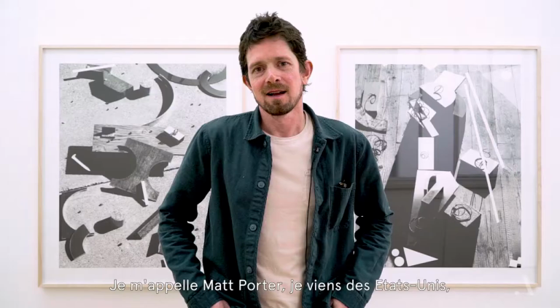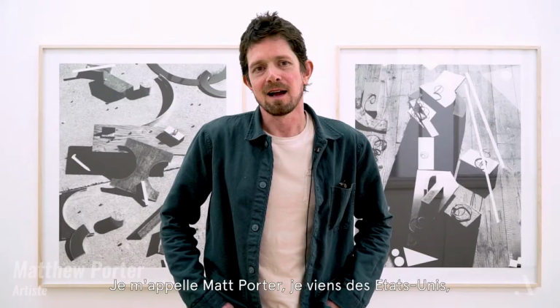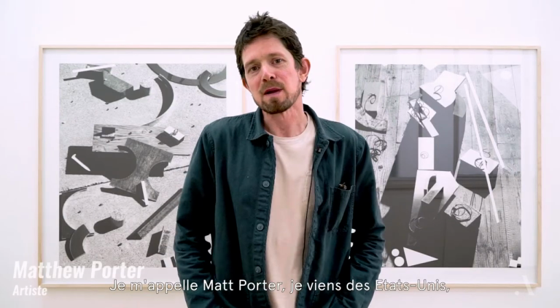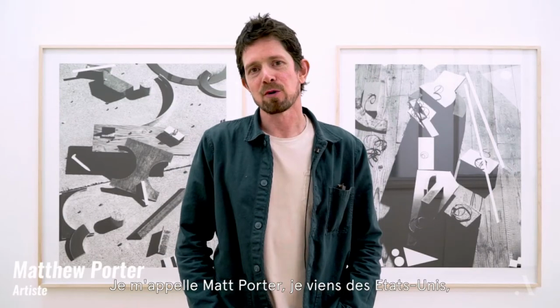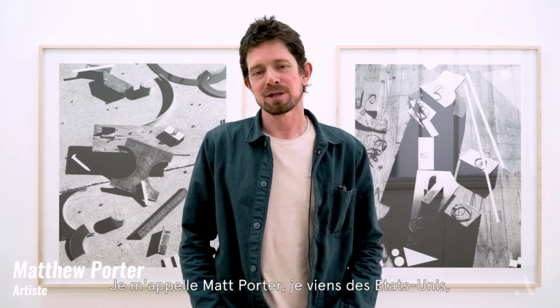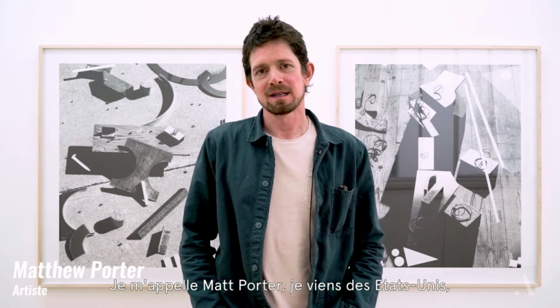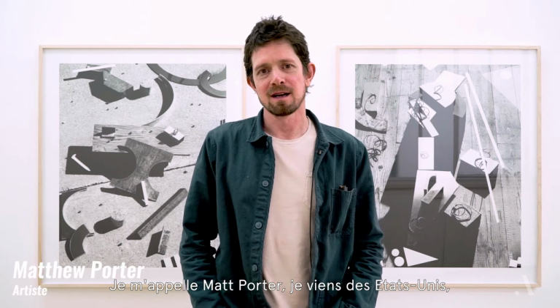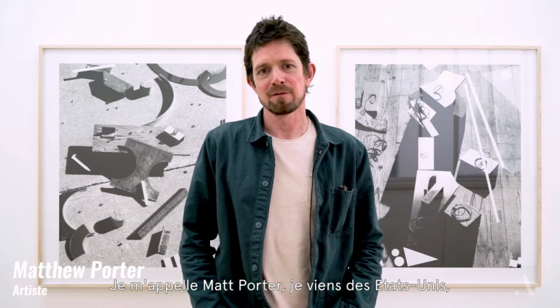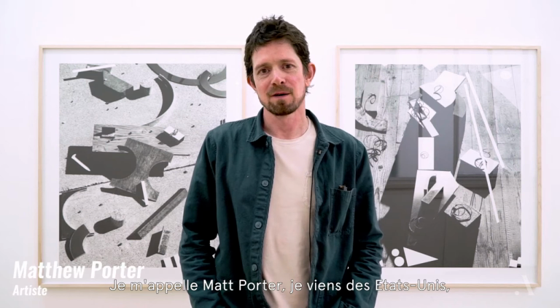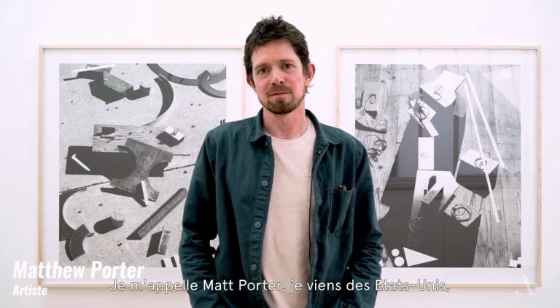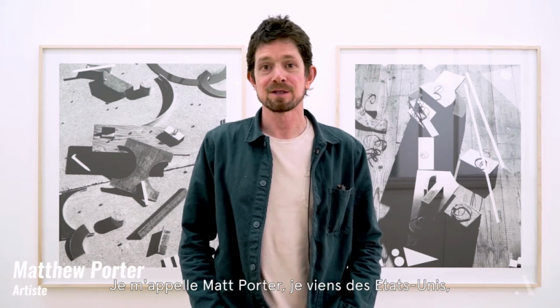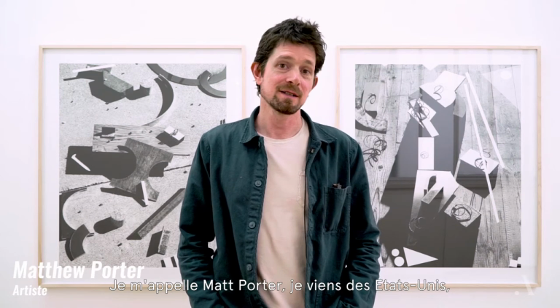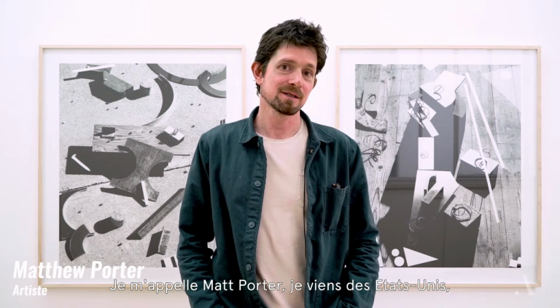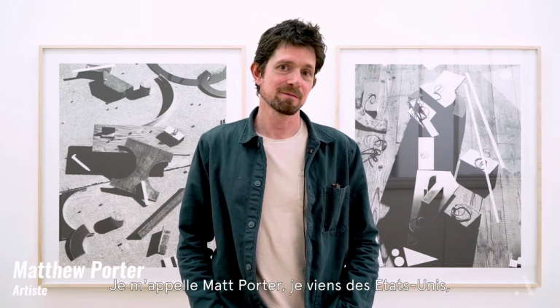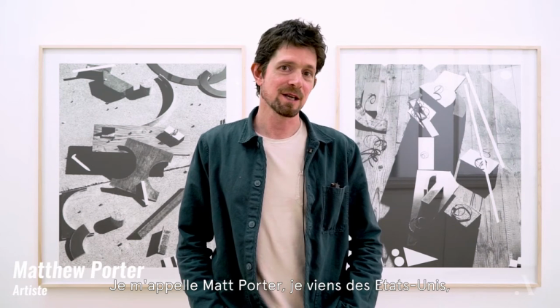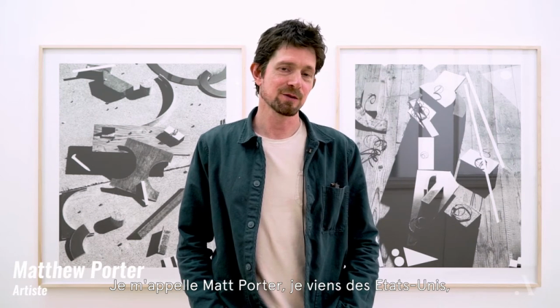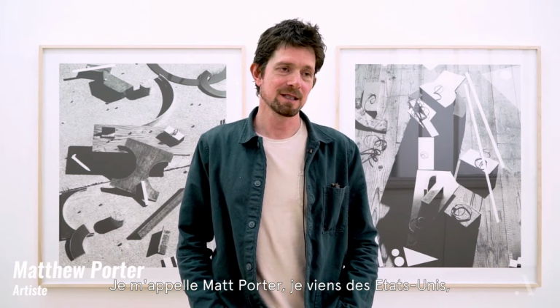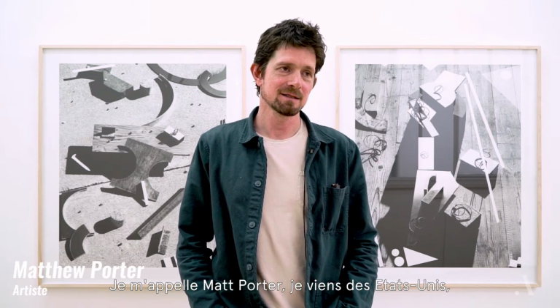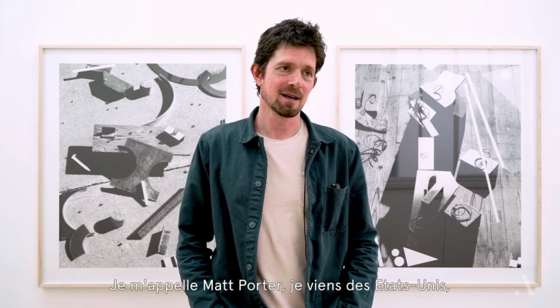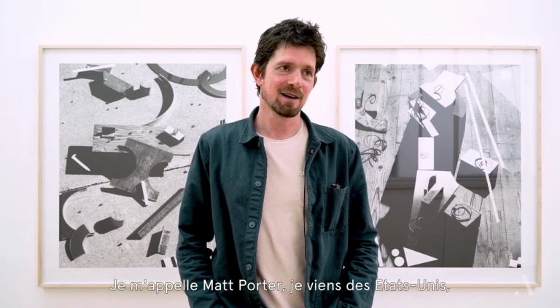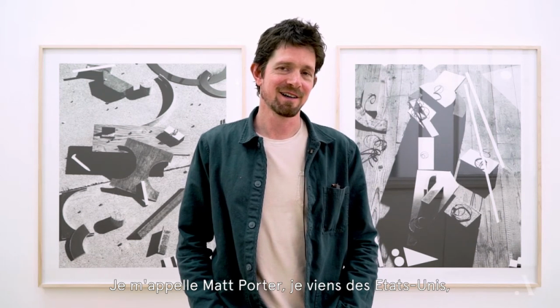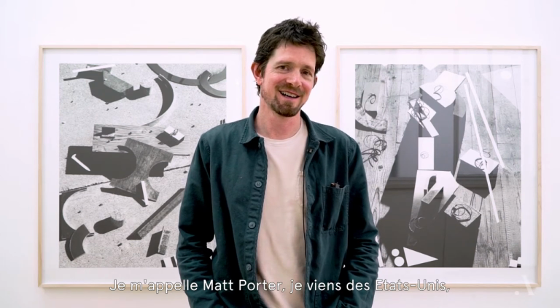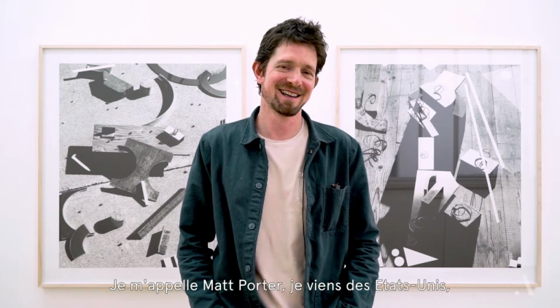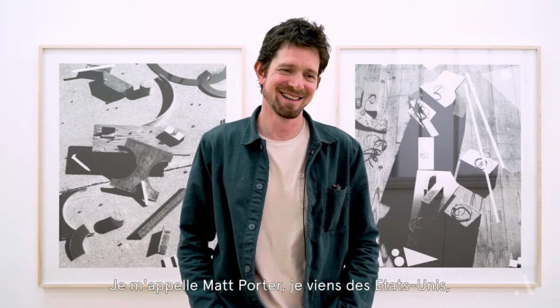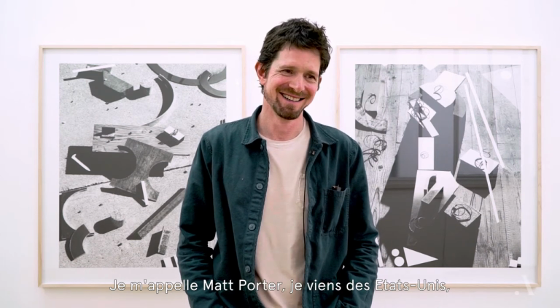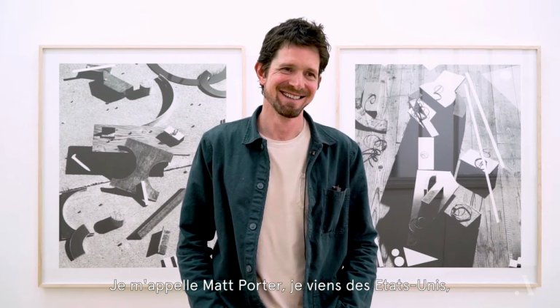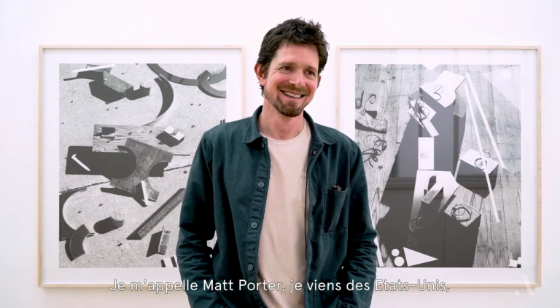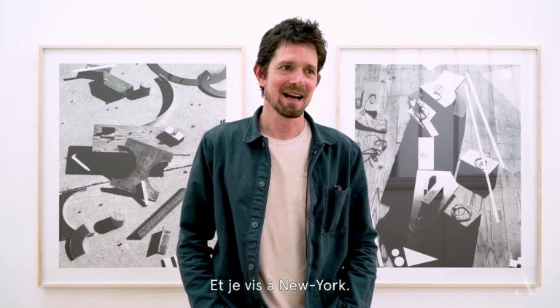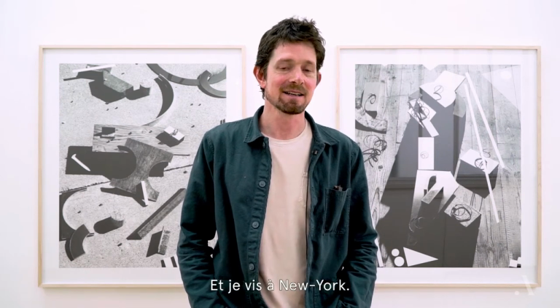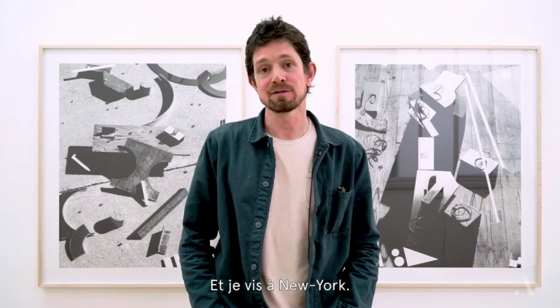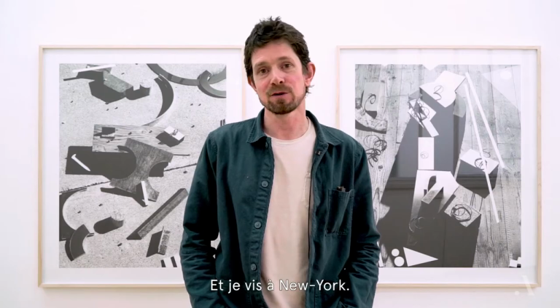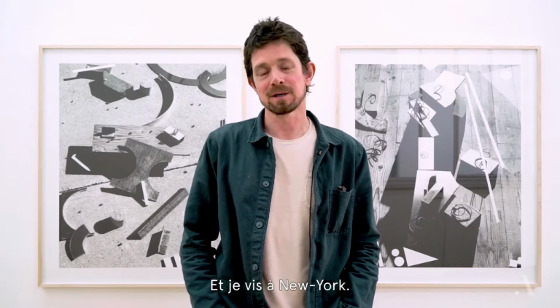I'm Matt Porter. I'm from the States, and I live in New York.